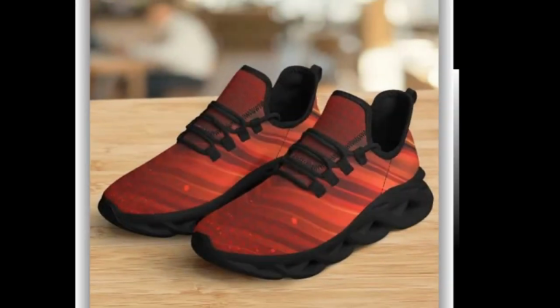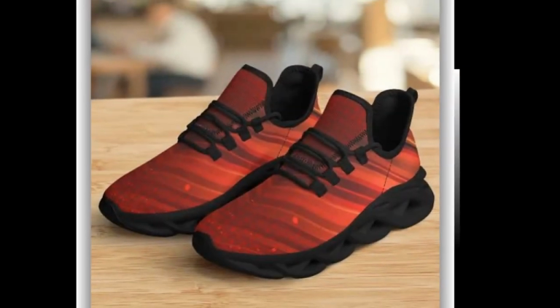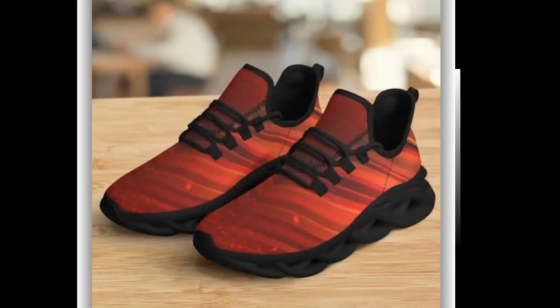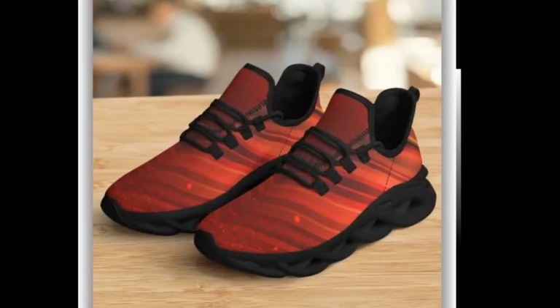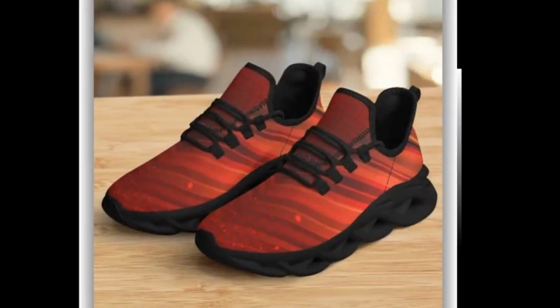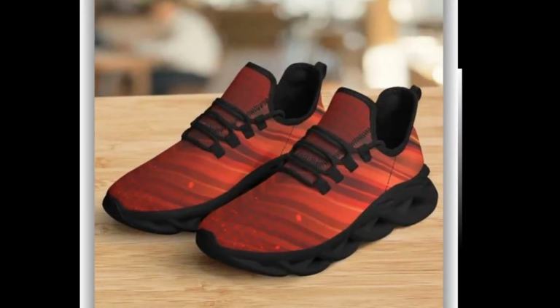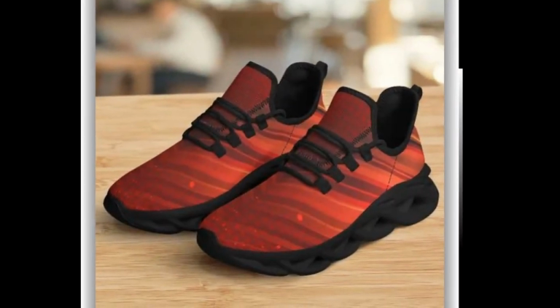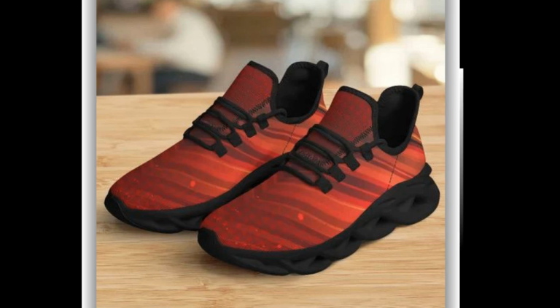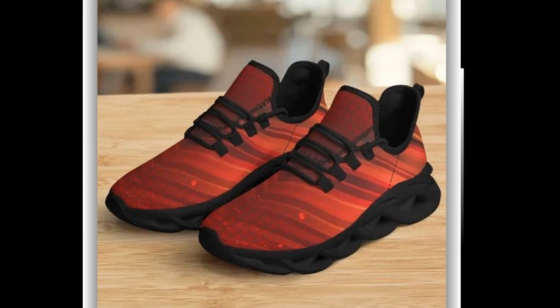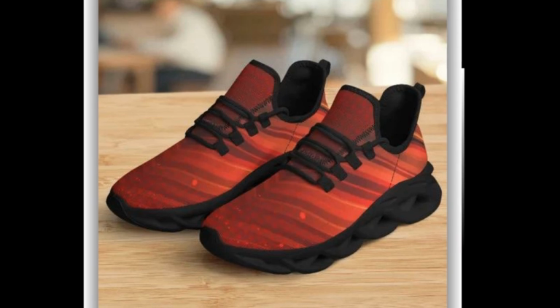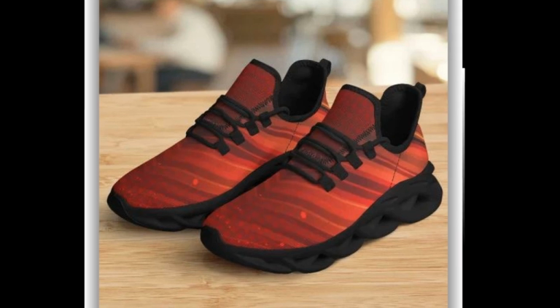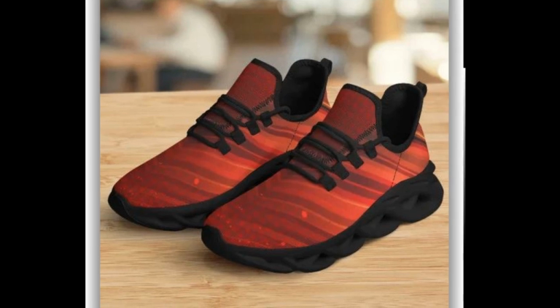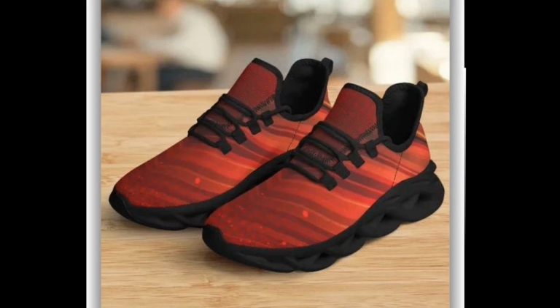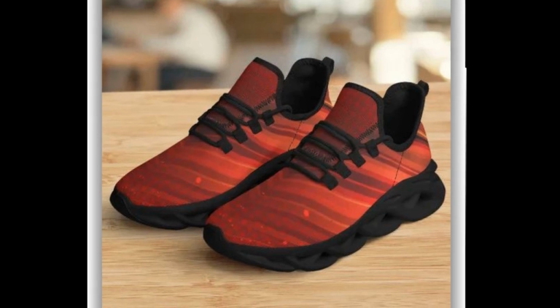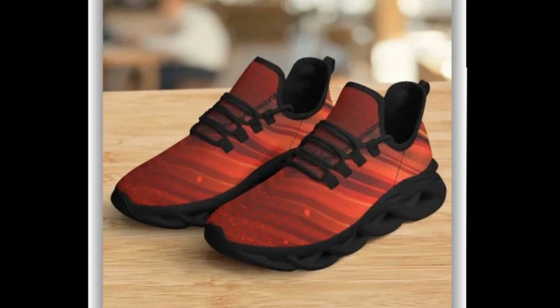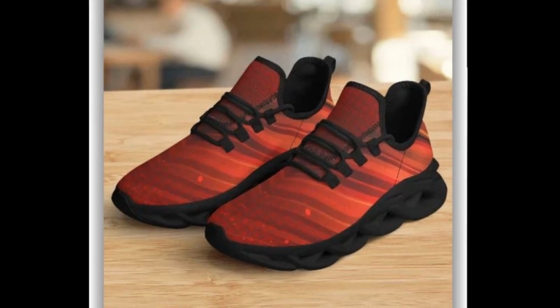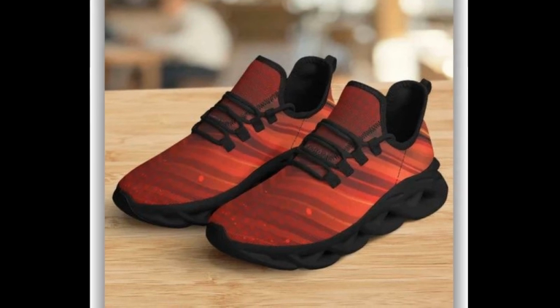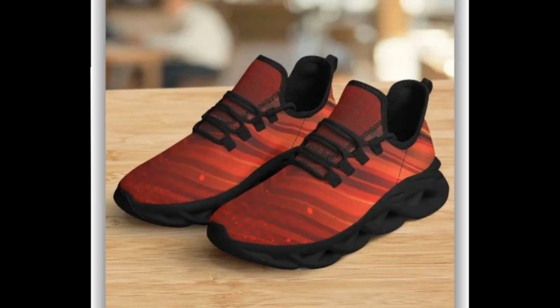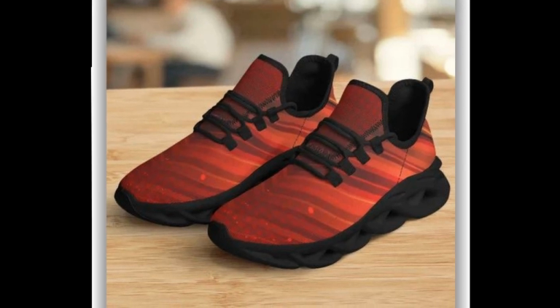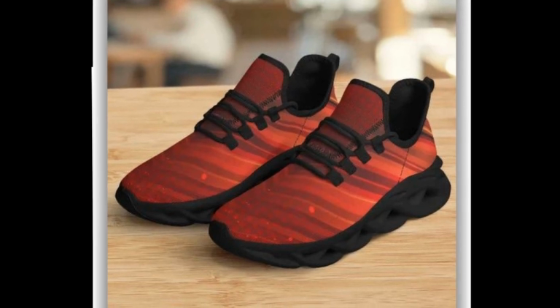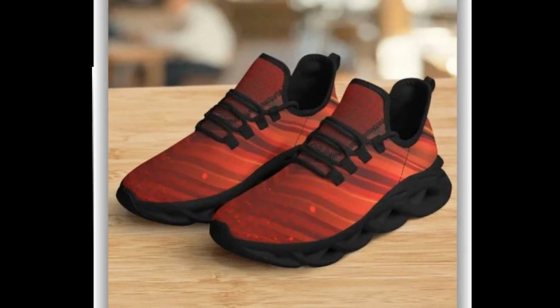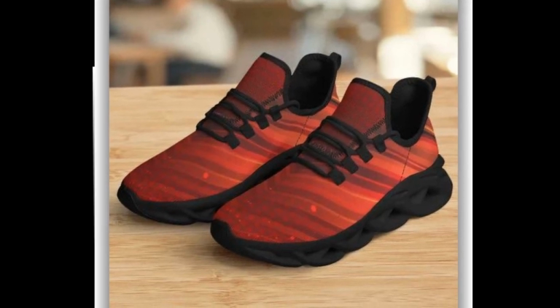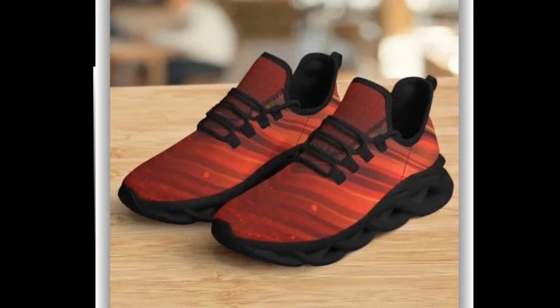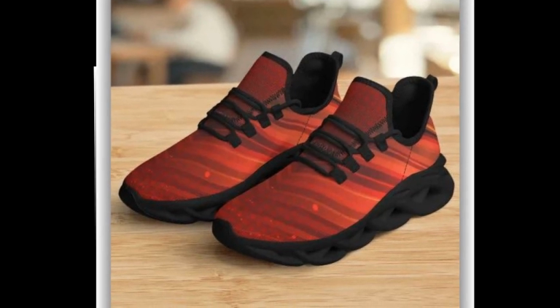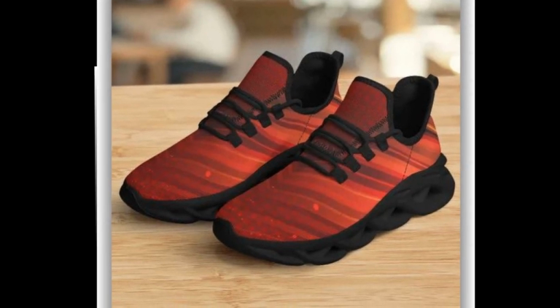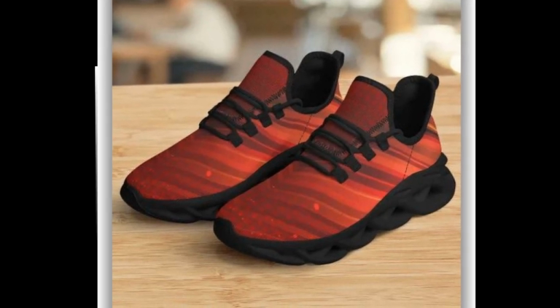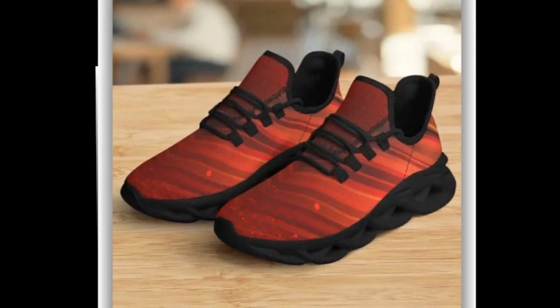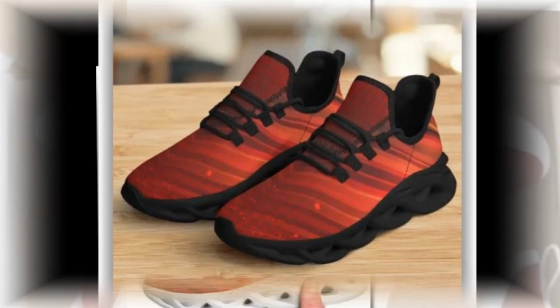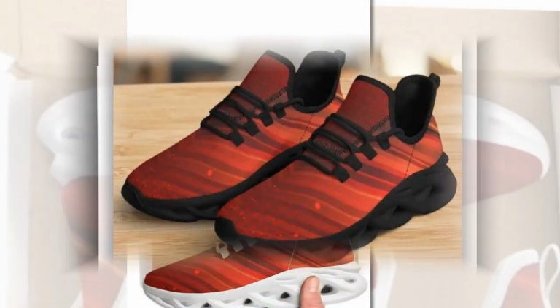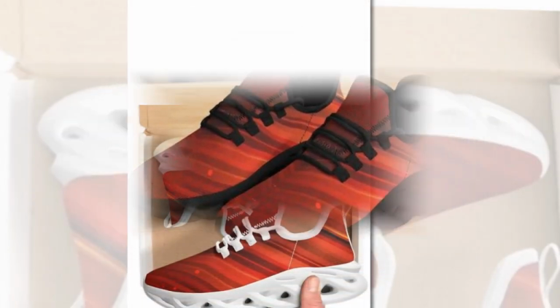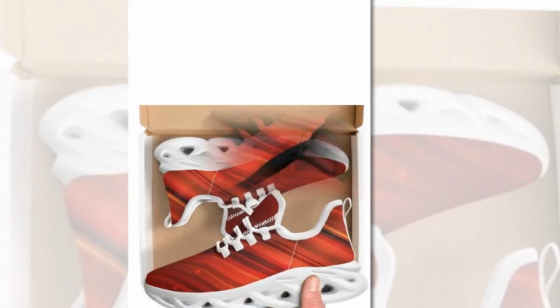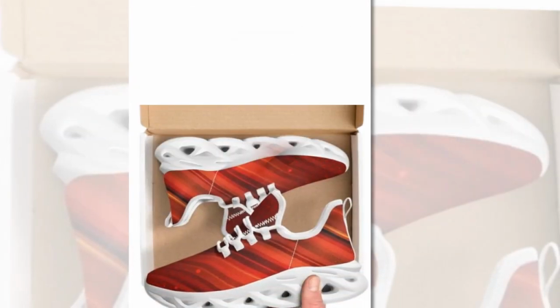Canvas shoes are perfect for summer, combining comfort, breathability, and a touch of retro charm.